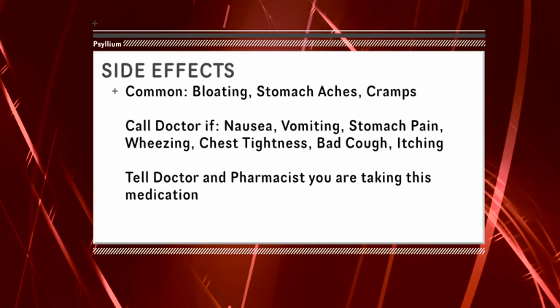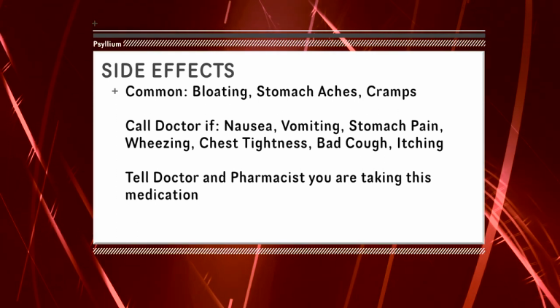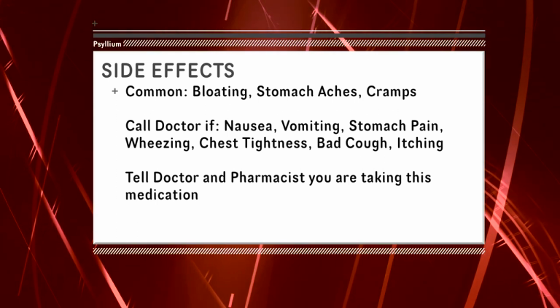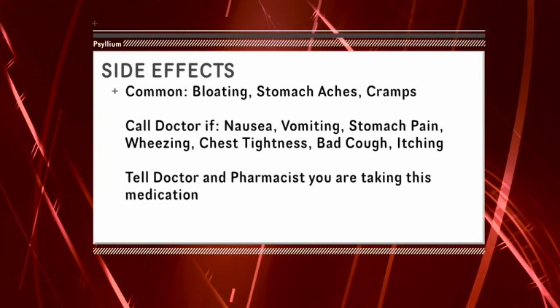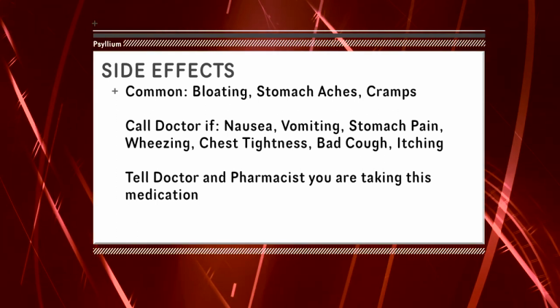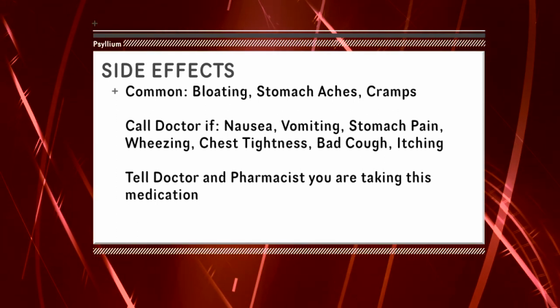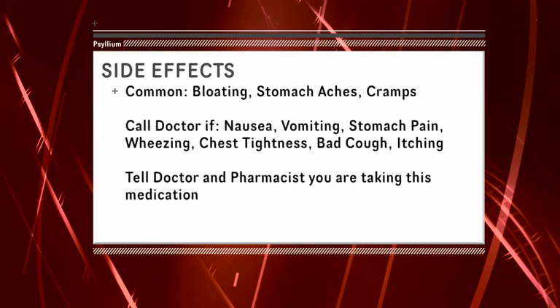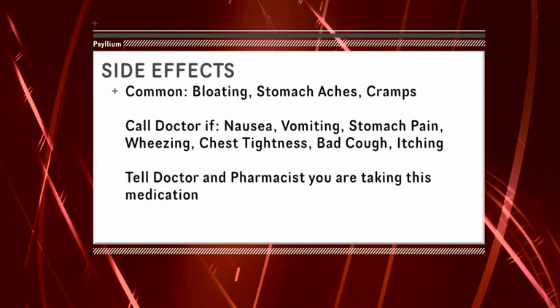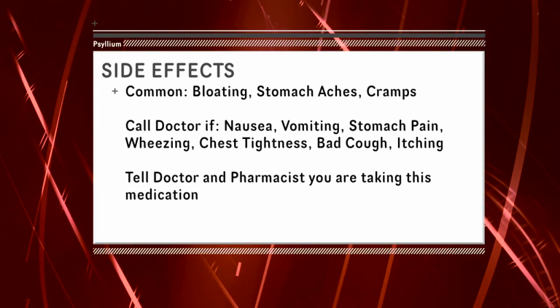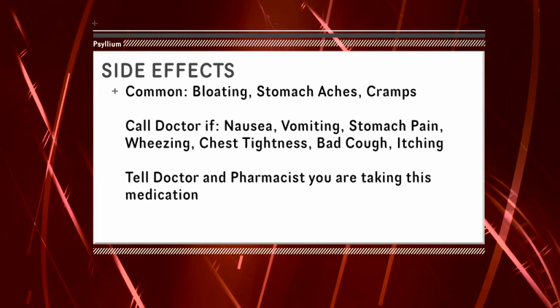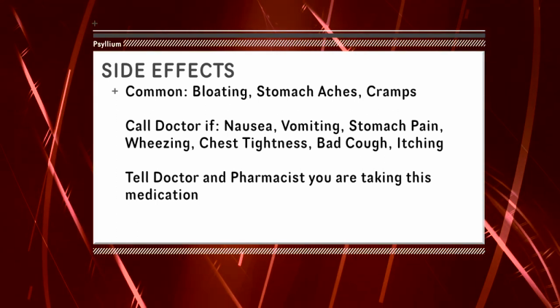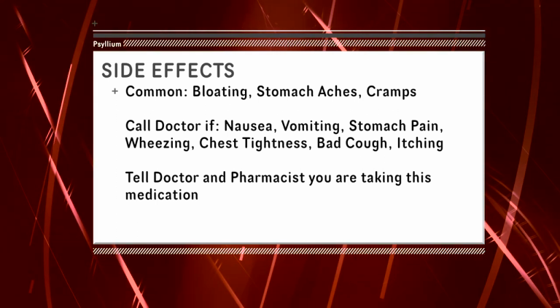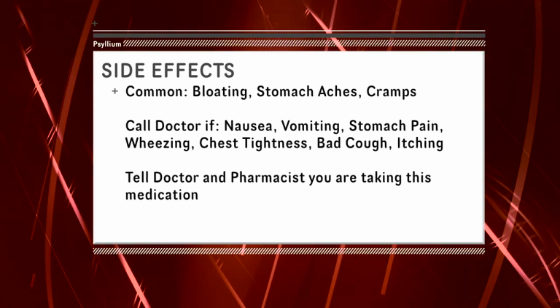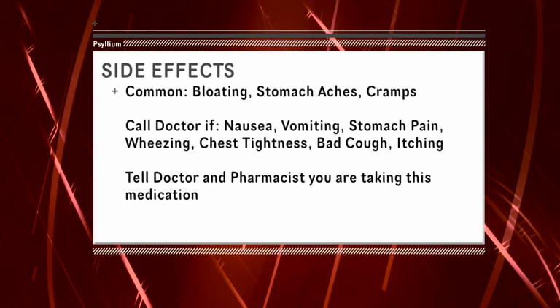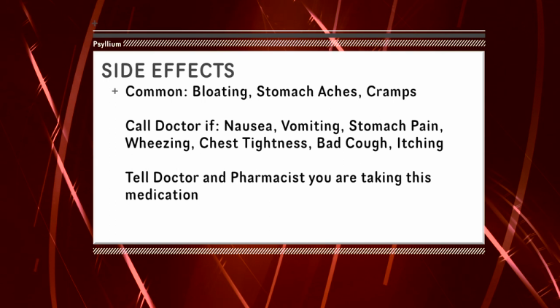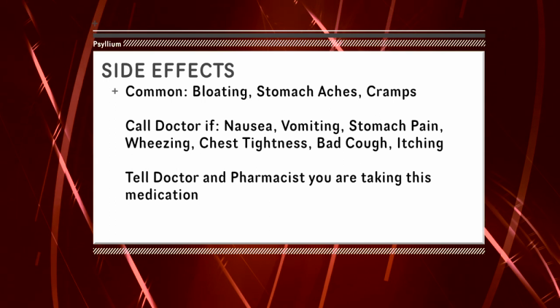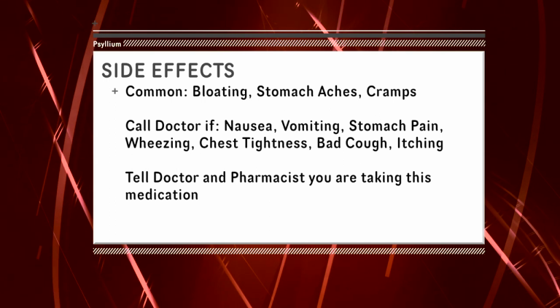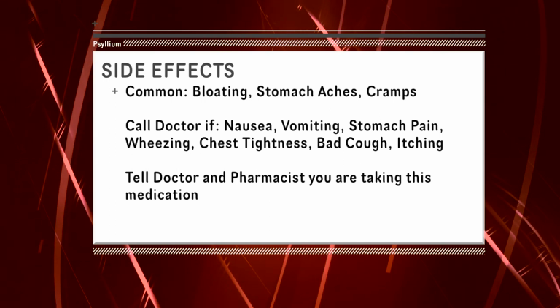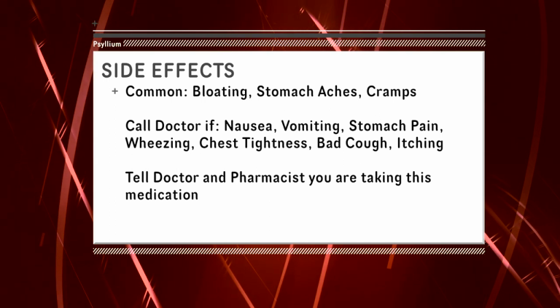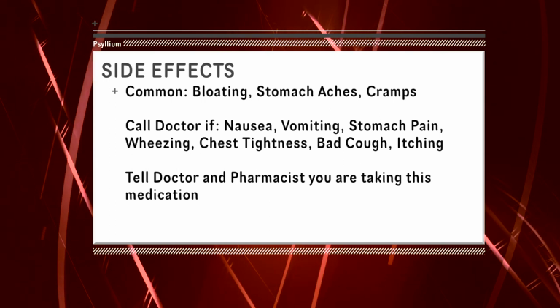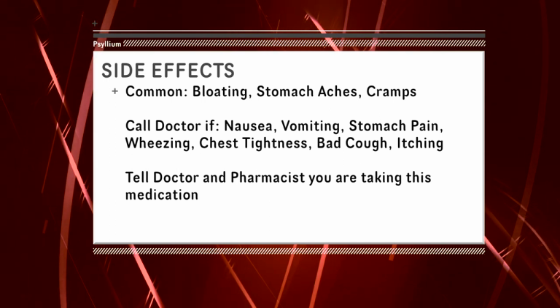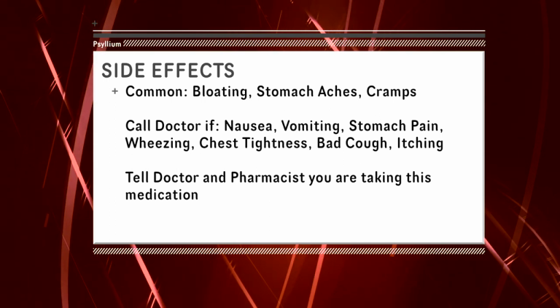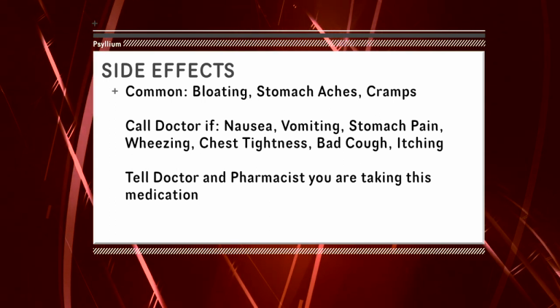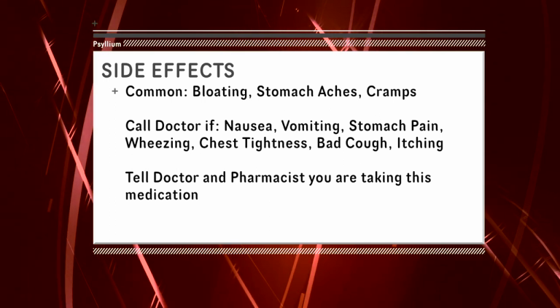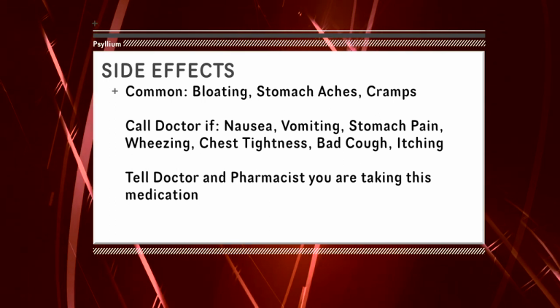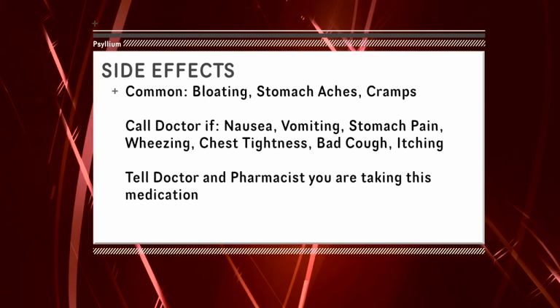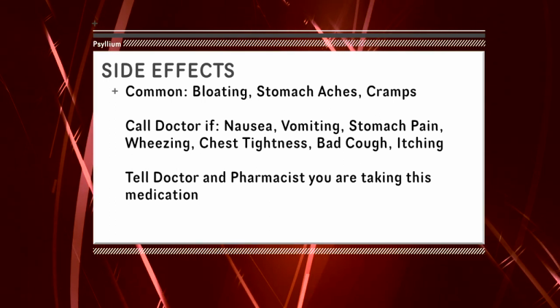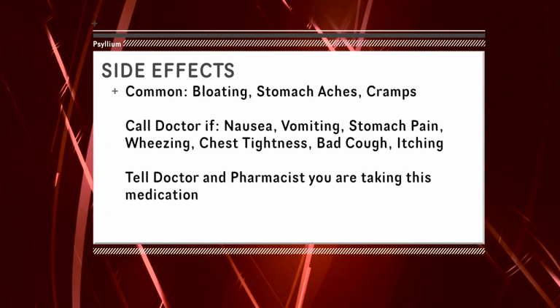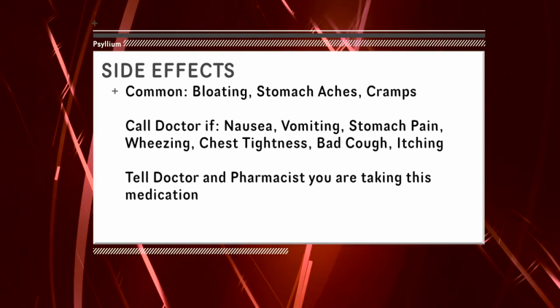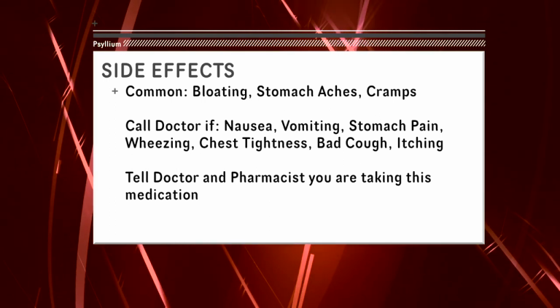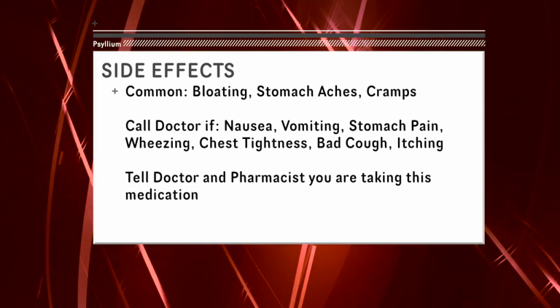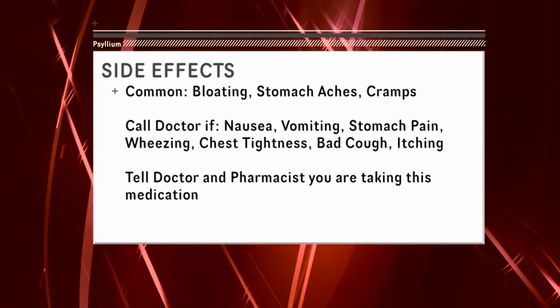Tell your healthcare providers that you're taking psyllium, along with any other over-the-counter medications that you might be taking.